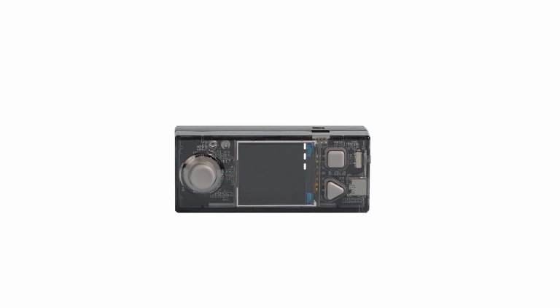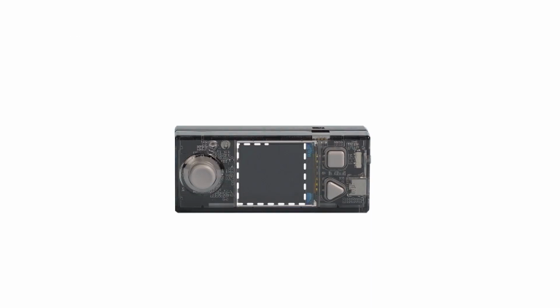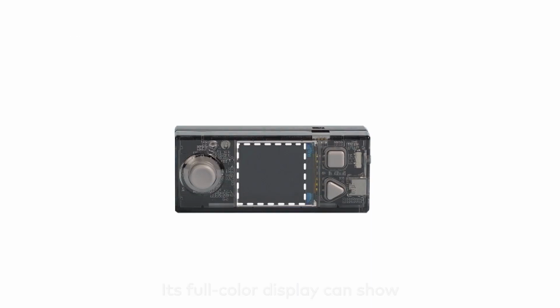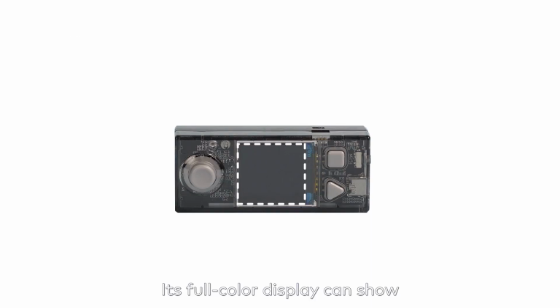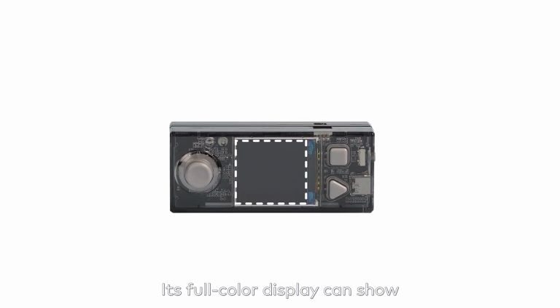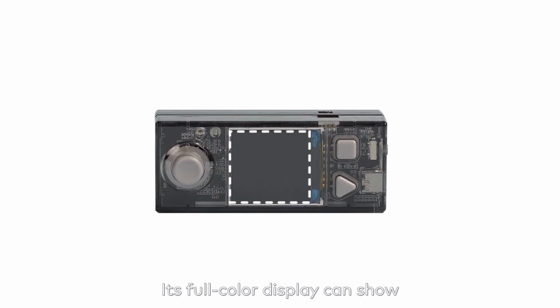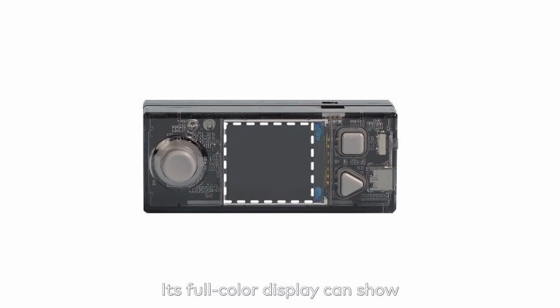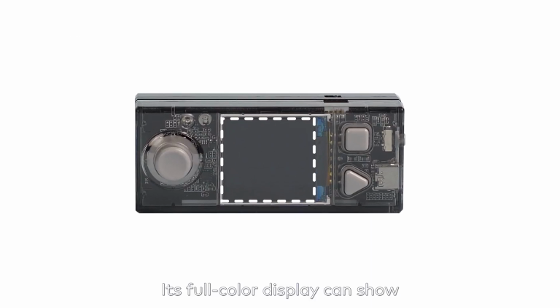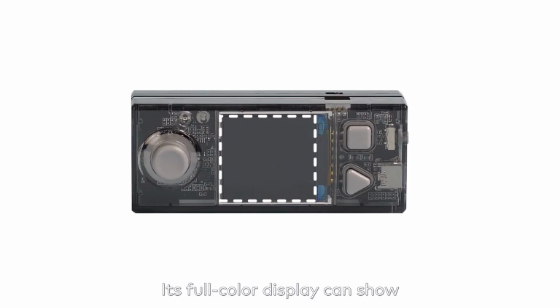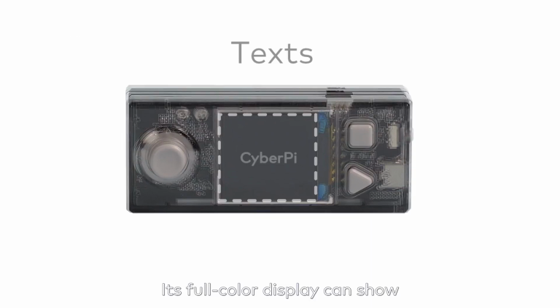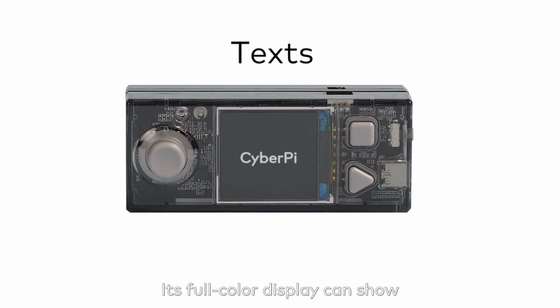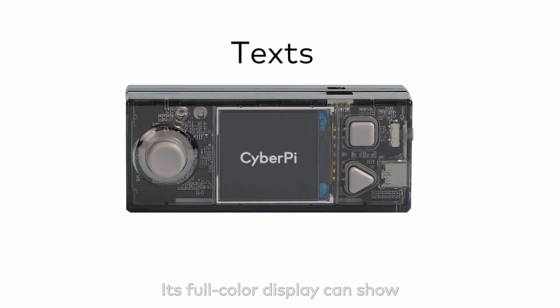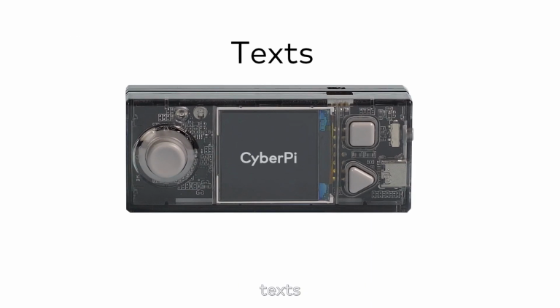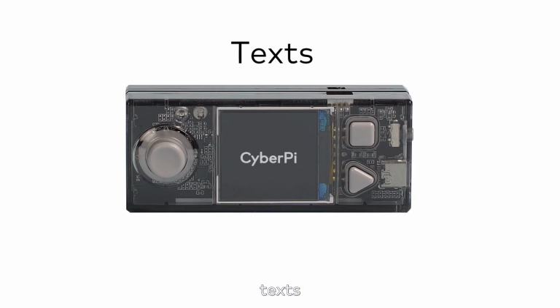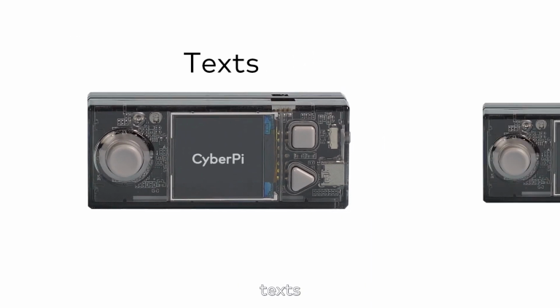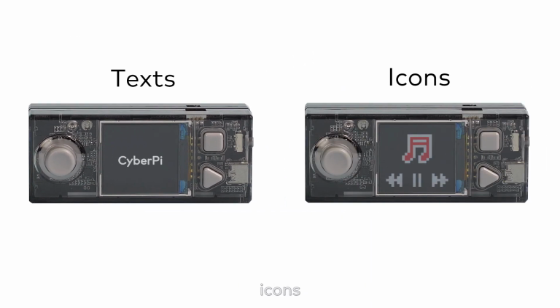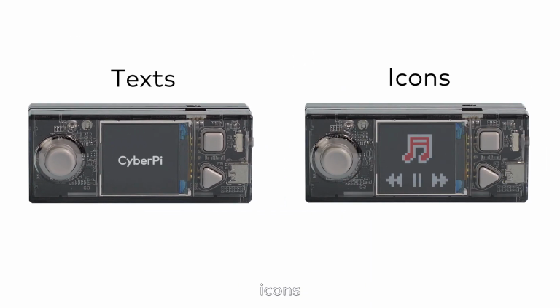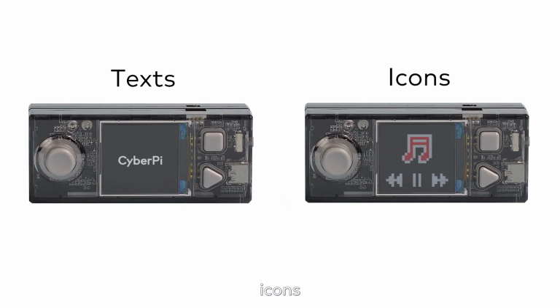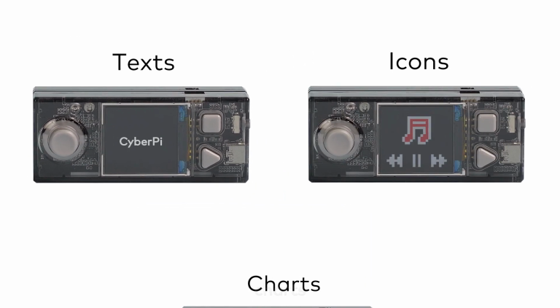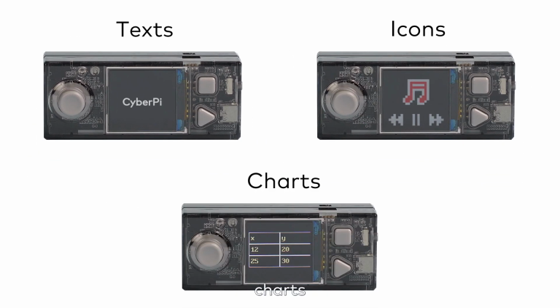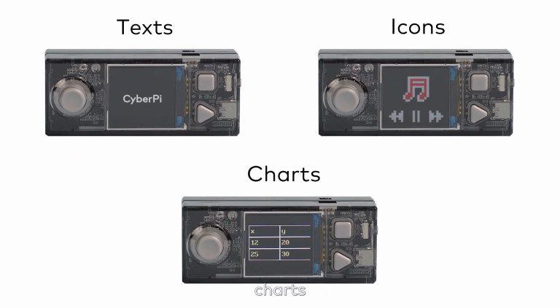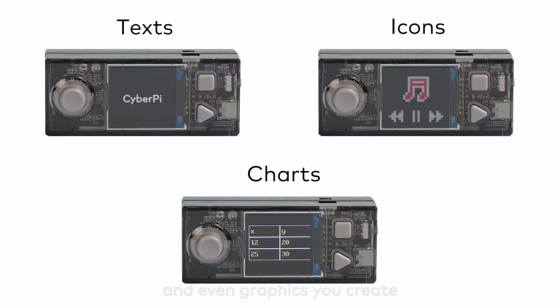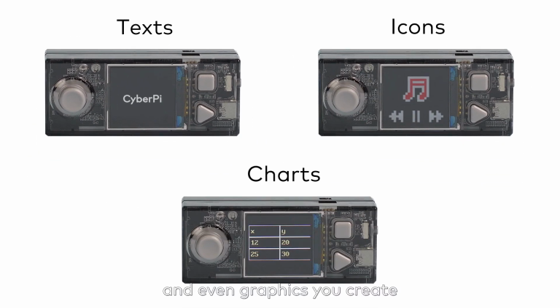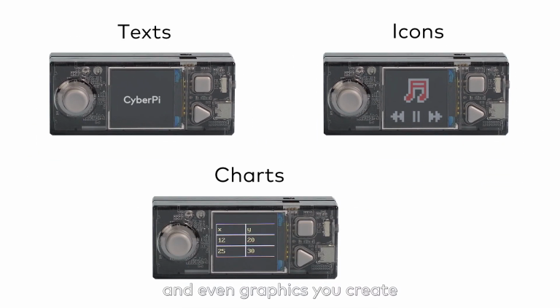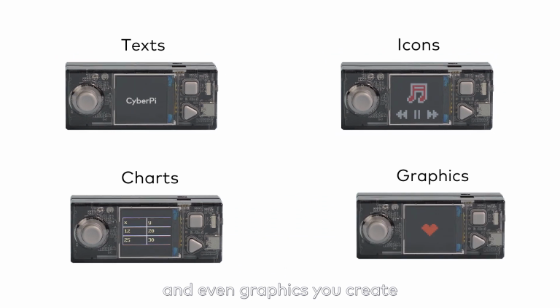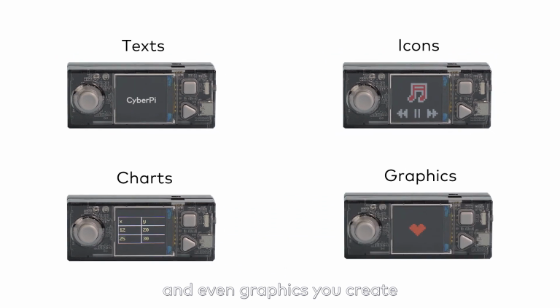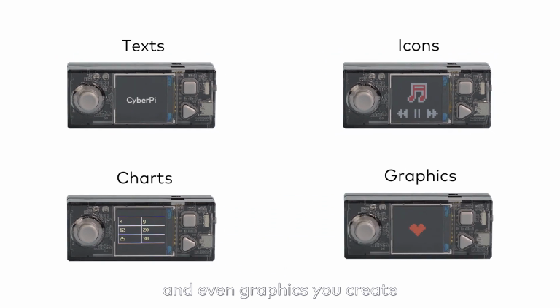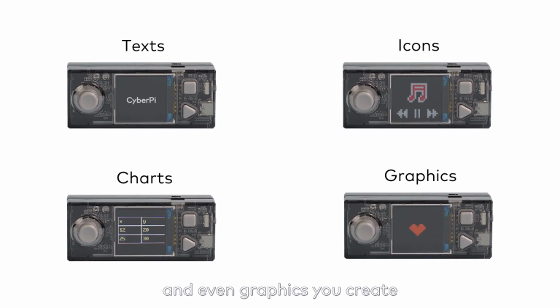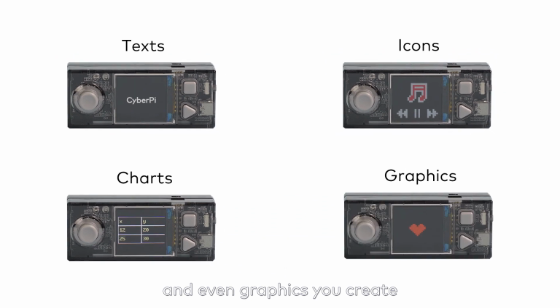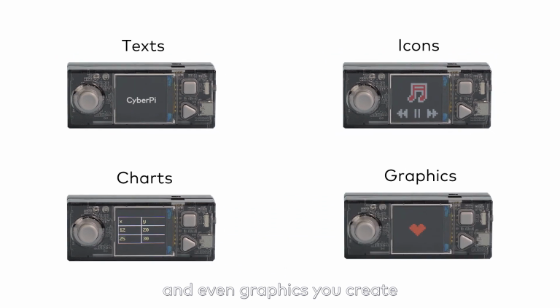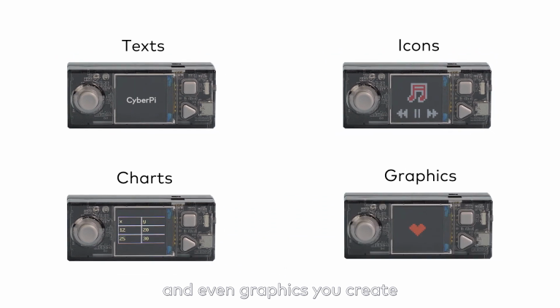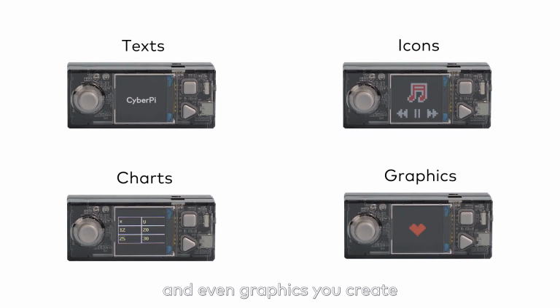Its full-color display can show text, icons, charts, and even graphics you create.